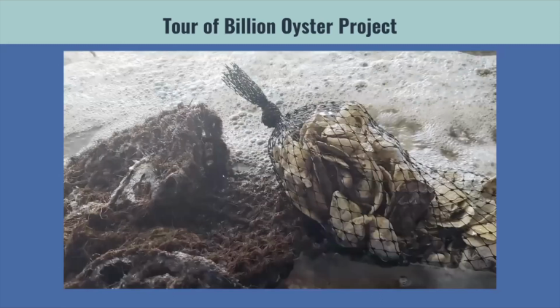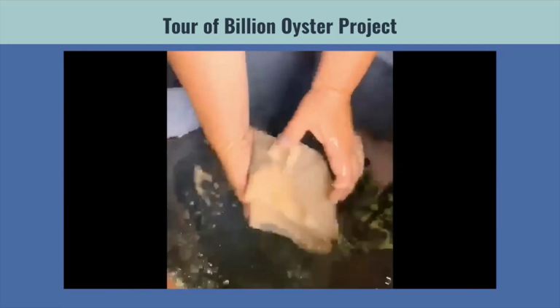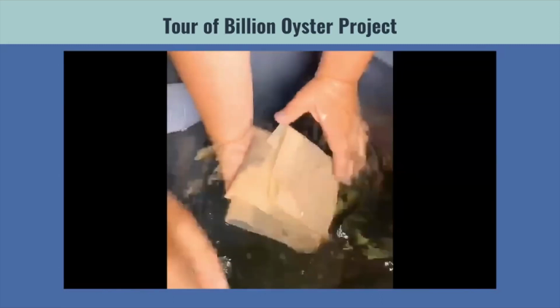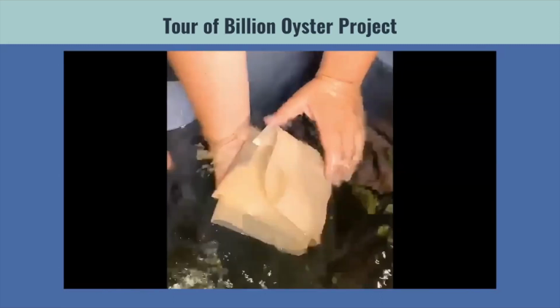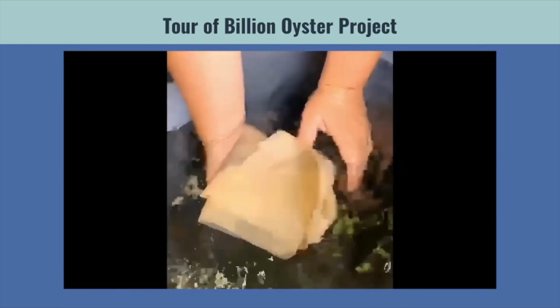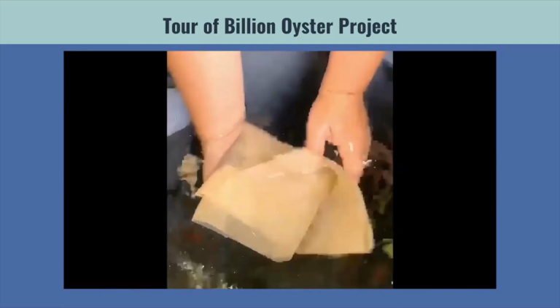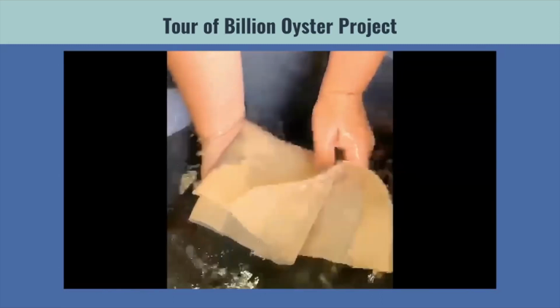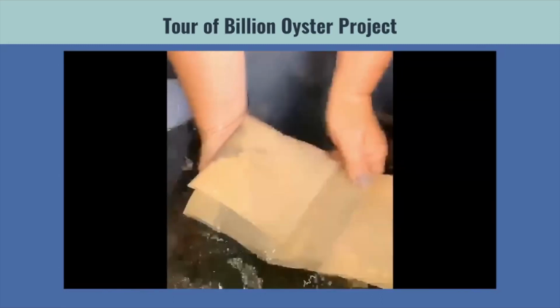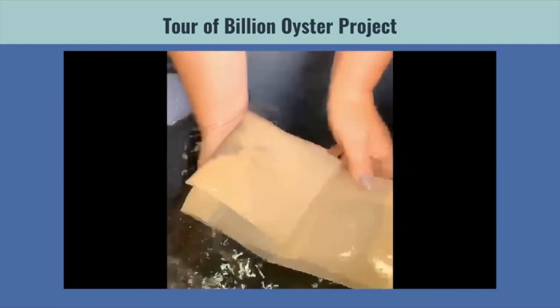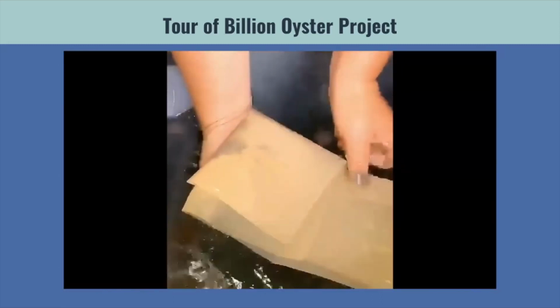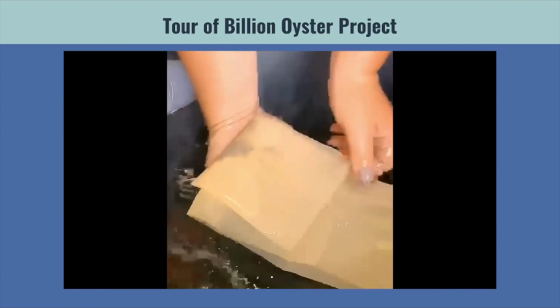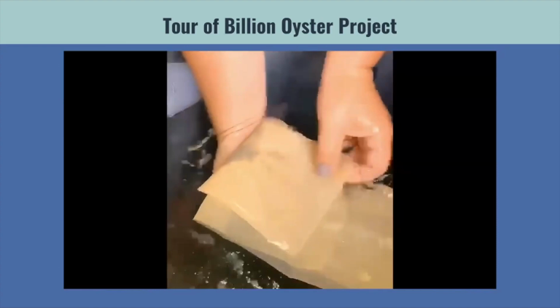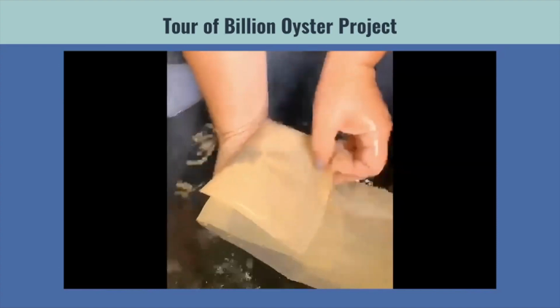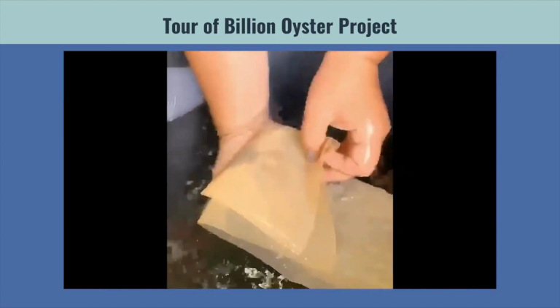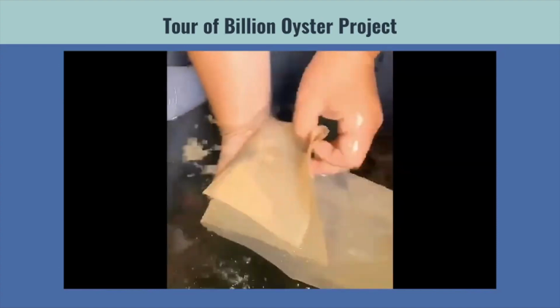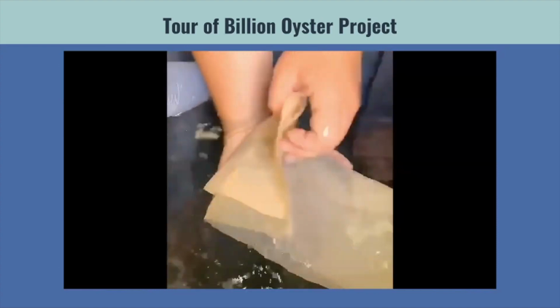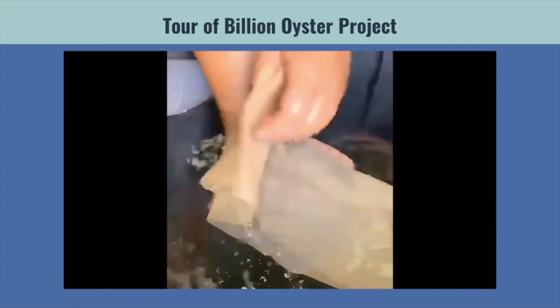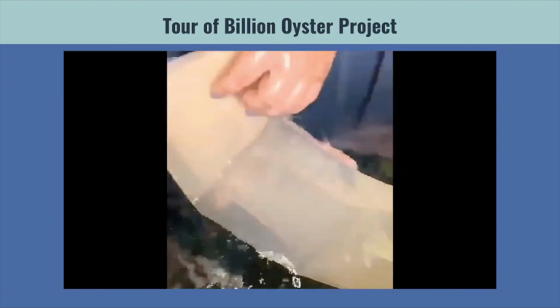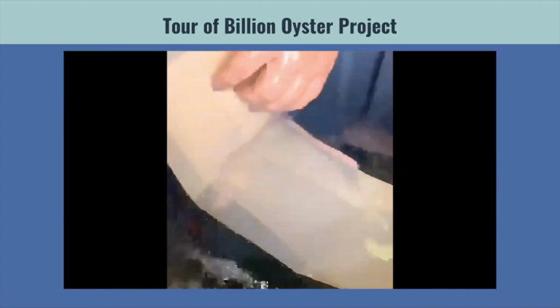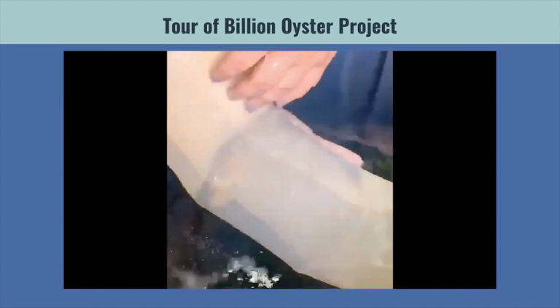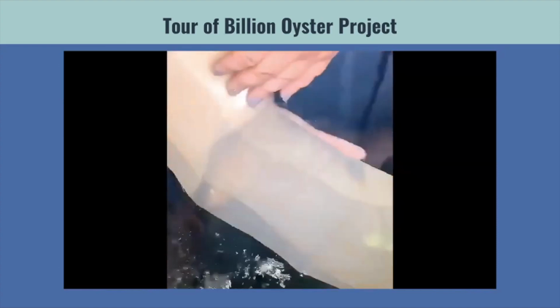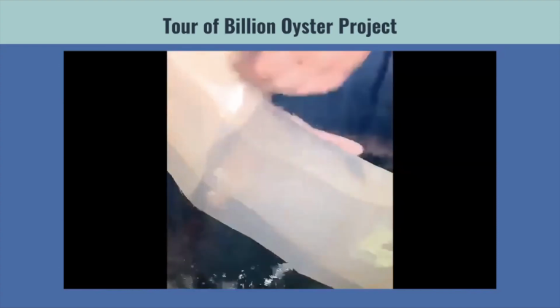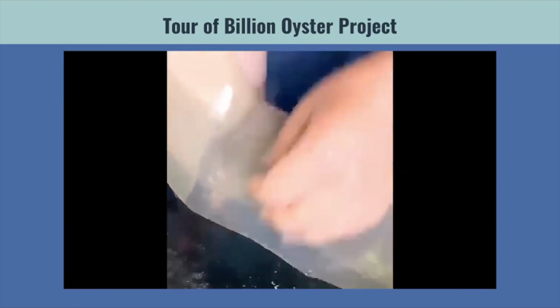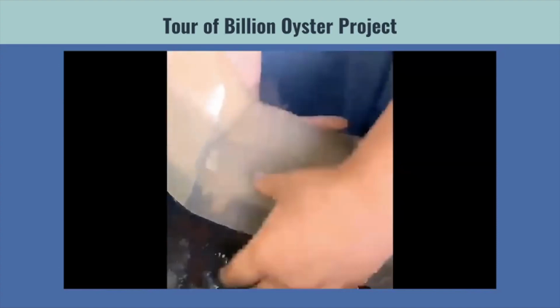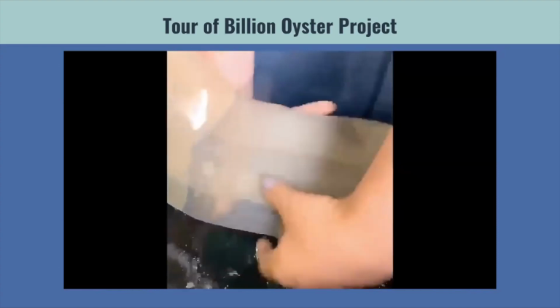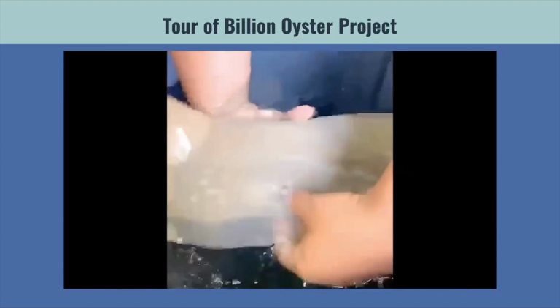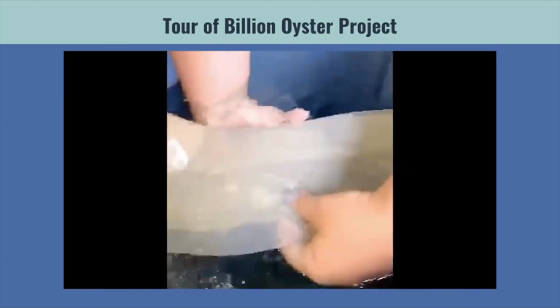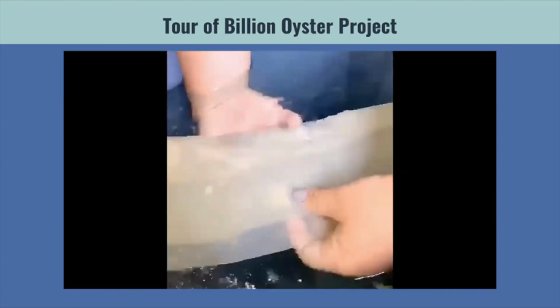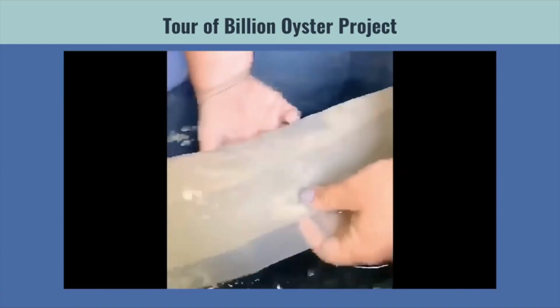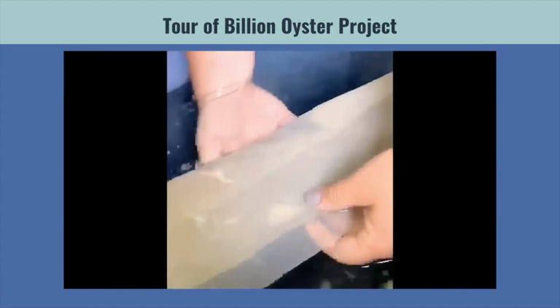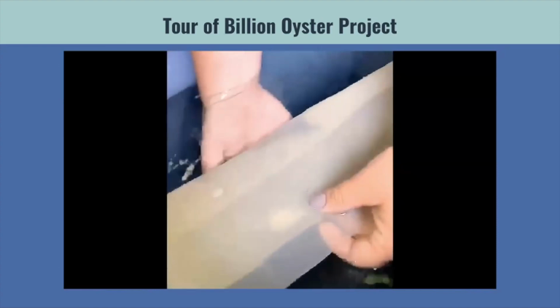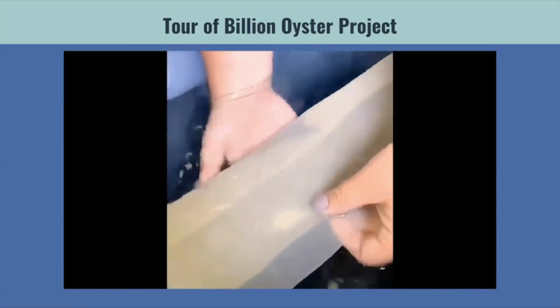Next, we prepare the oyster larvae. We'll remove them from the conicals and have them ready to go.